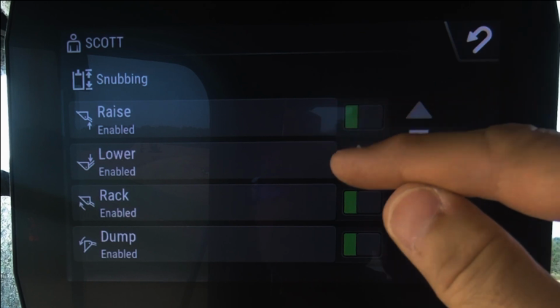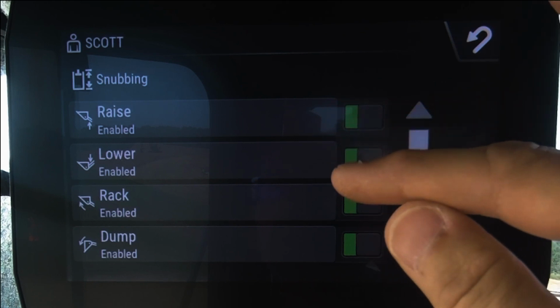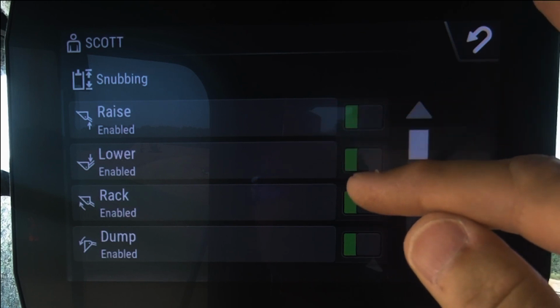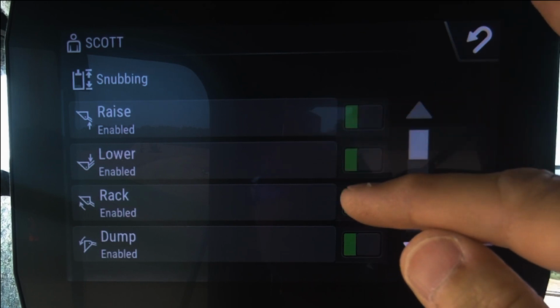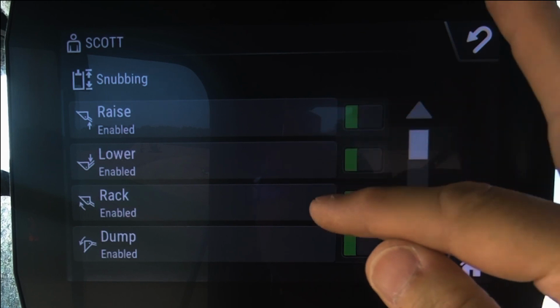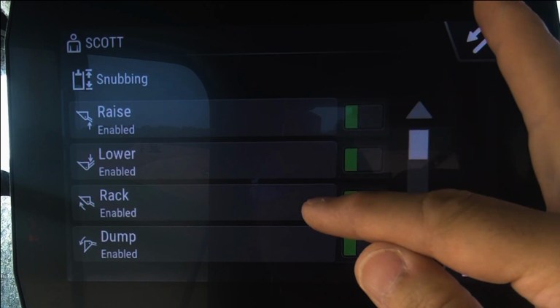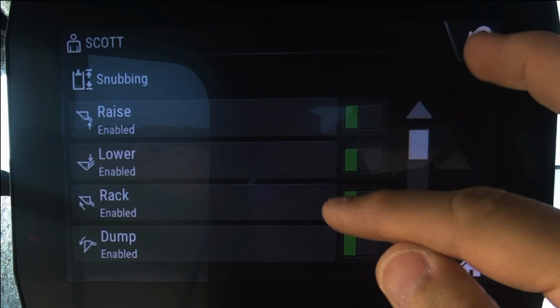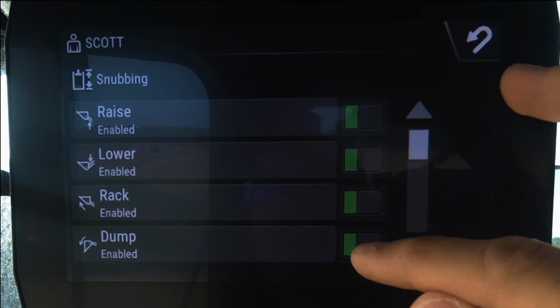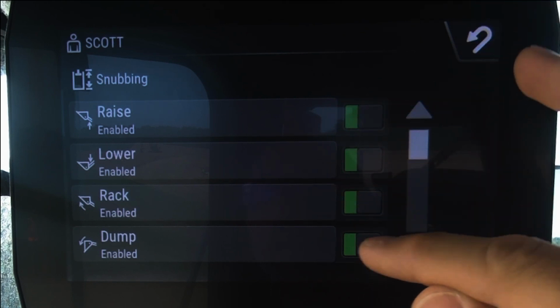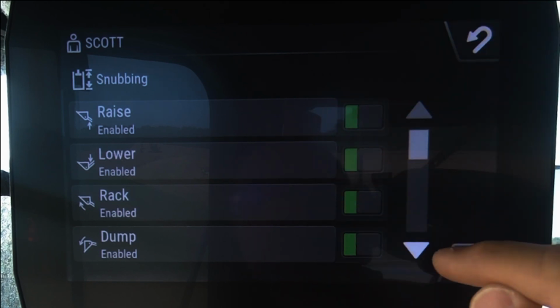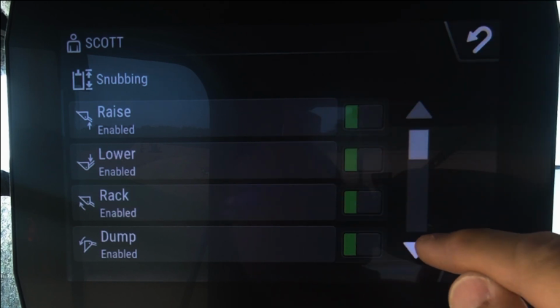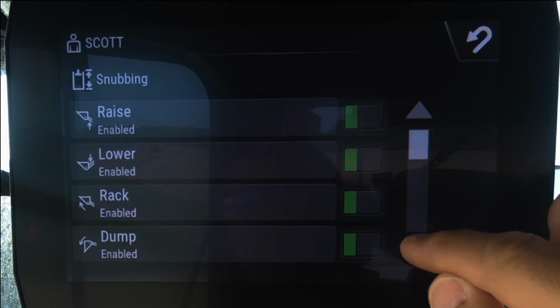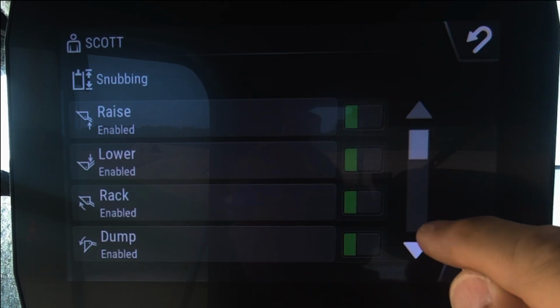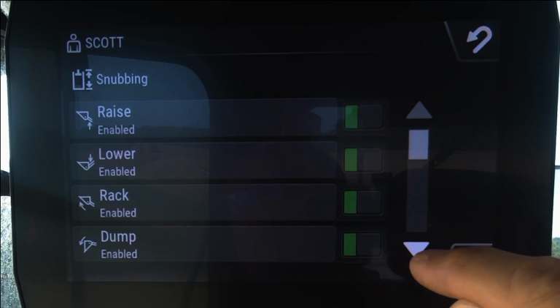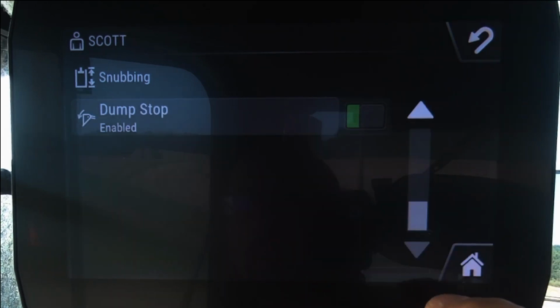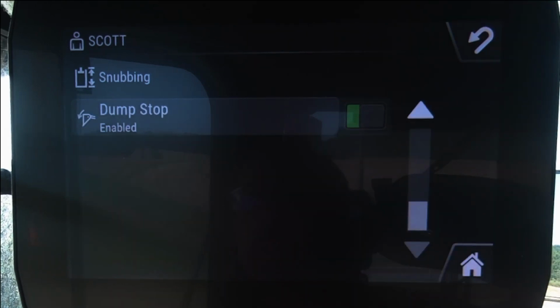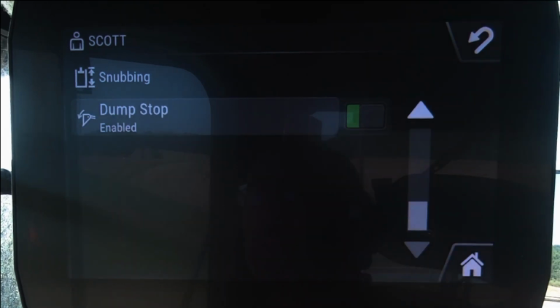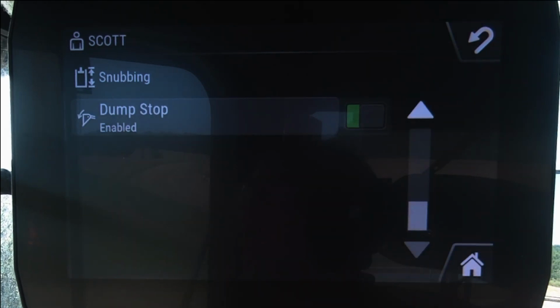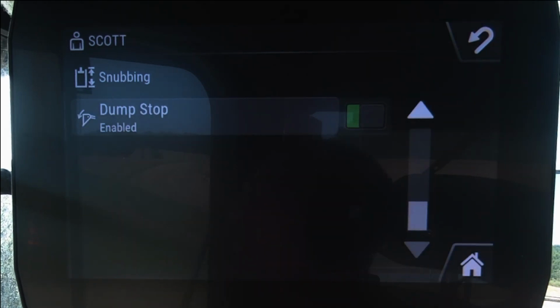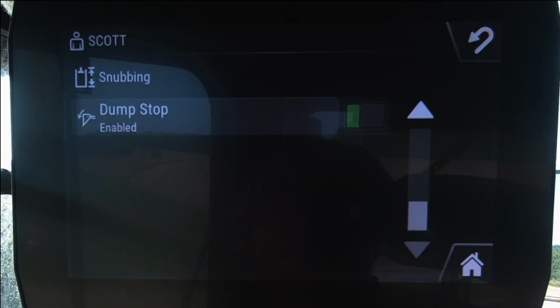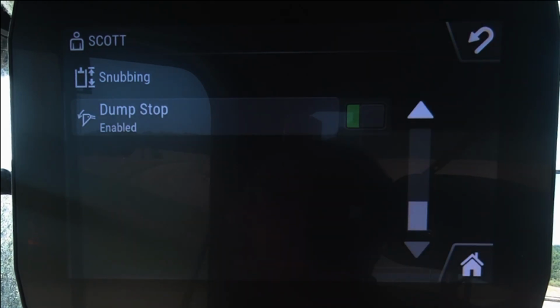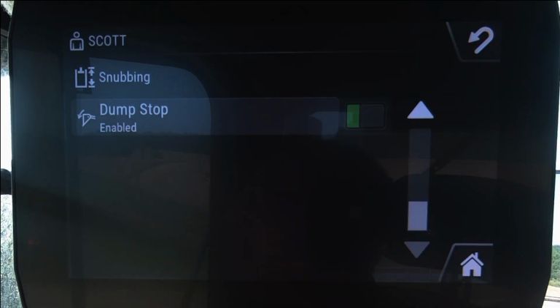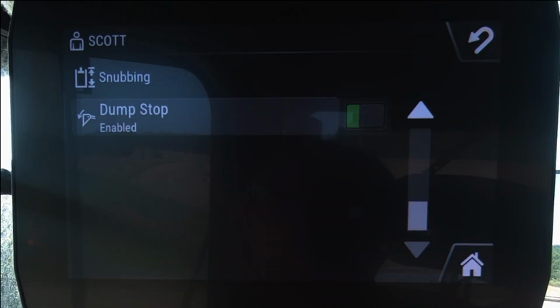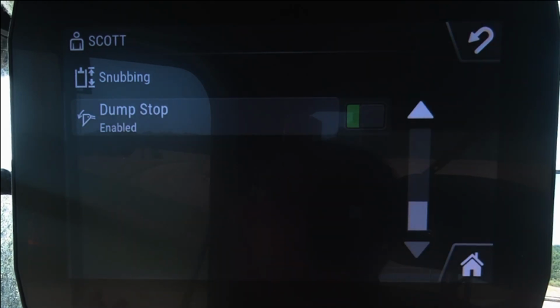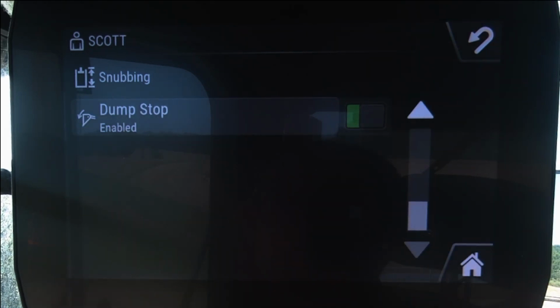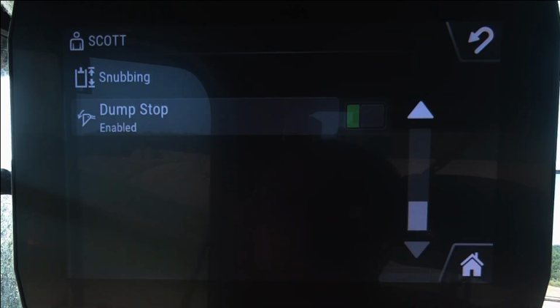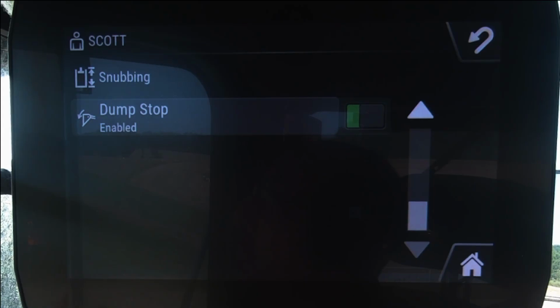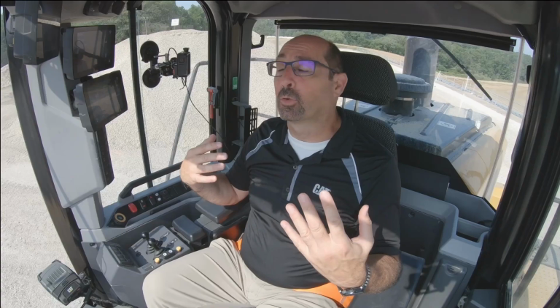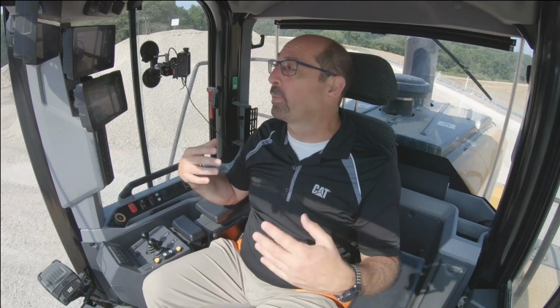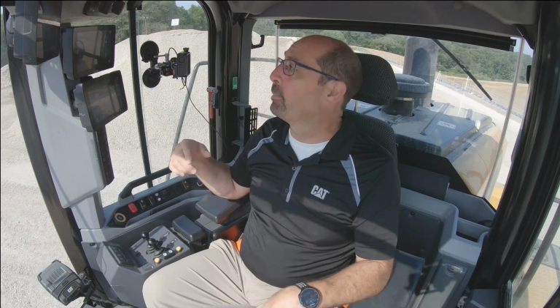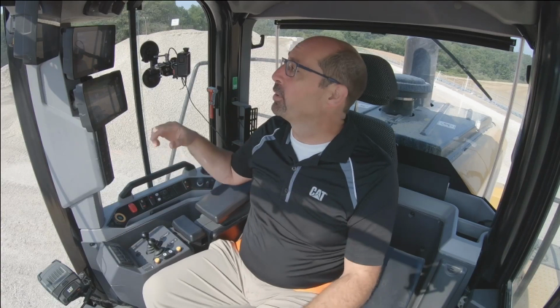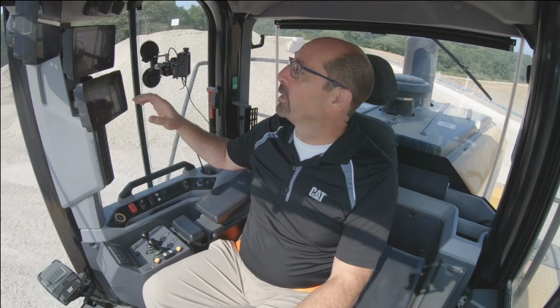a lower, a rack, a dump, or even a dump stop snubbing control on that machine.